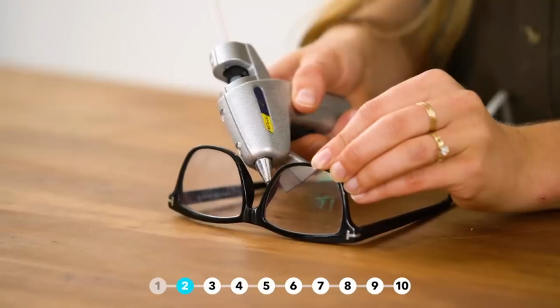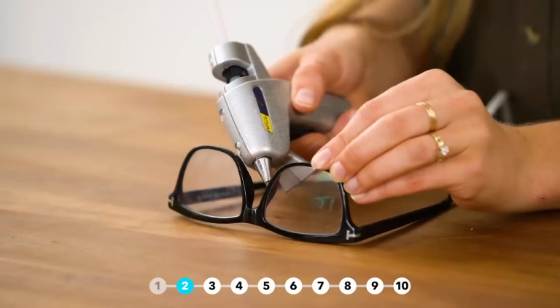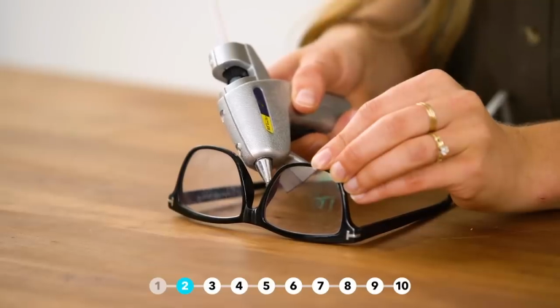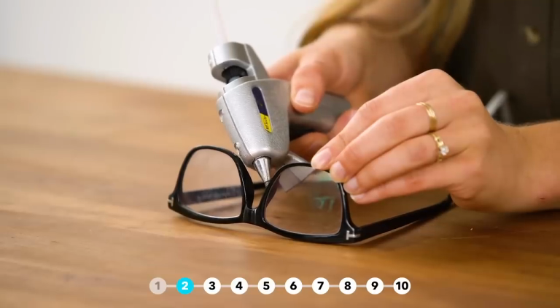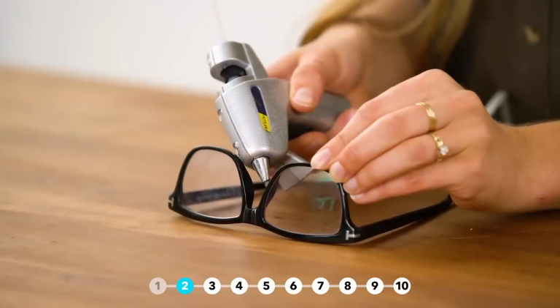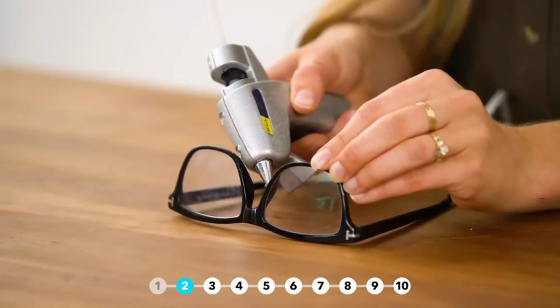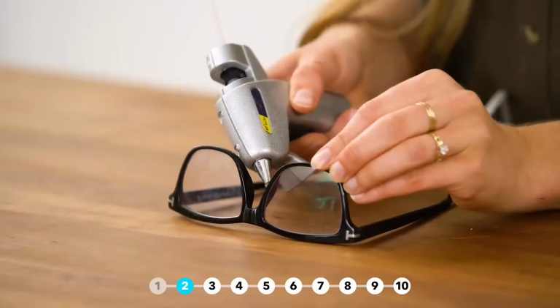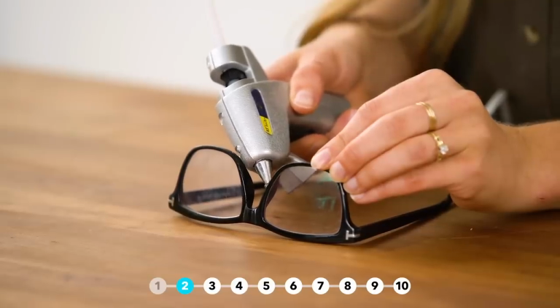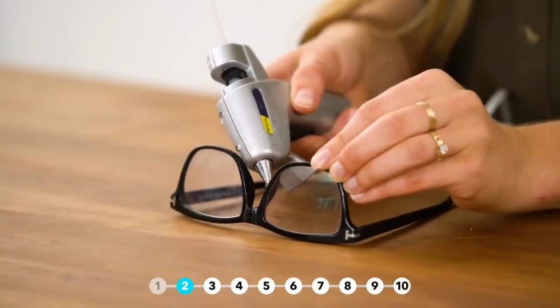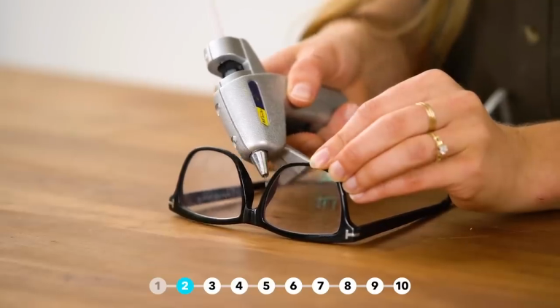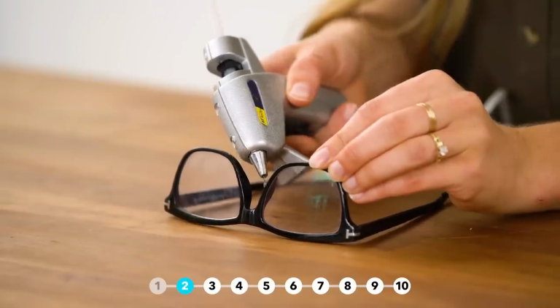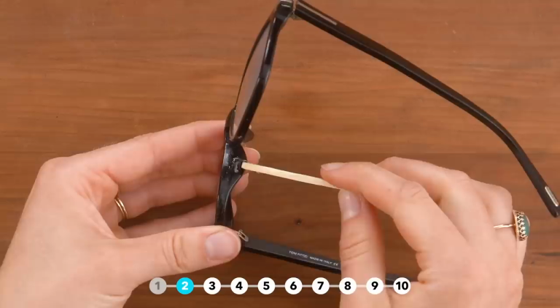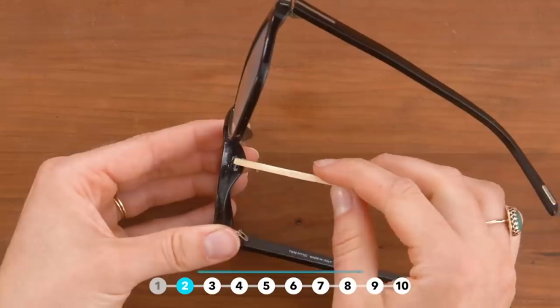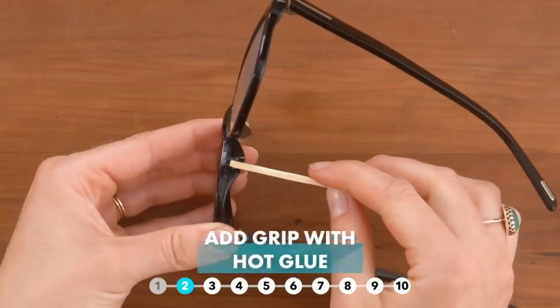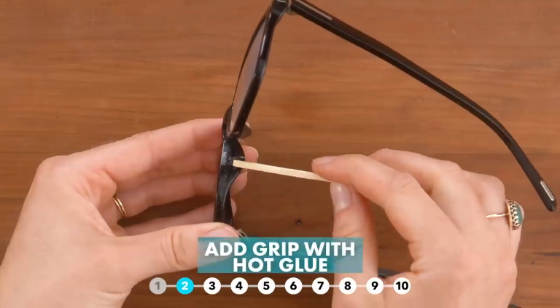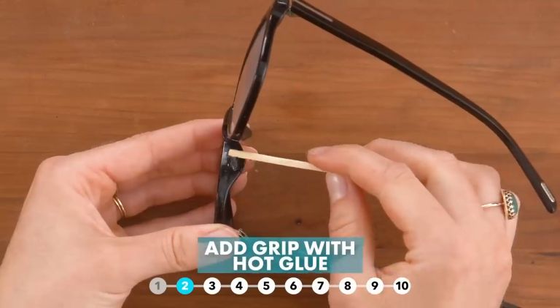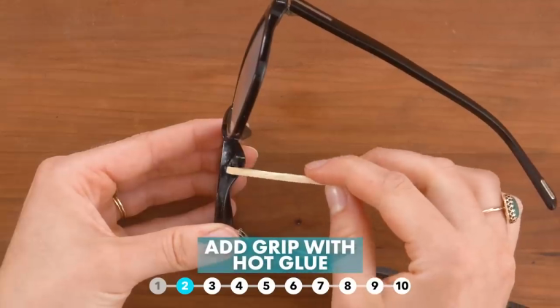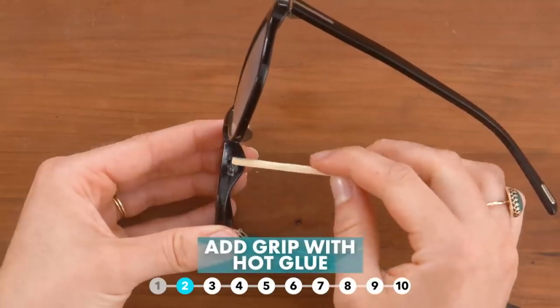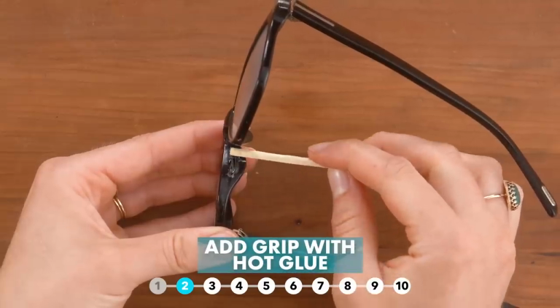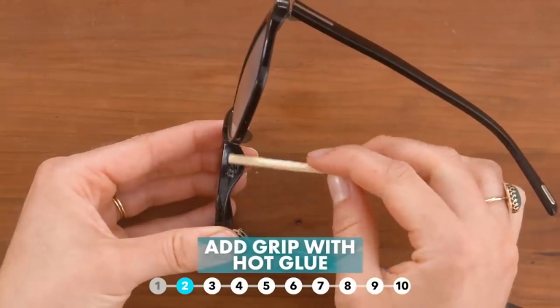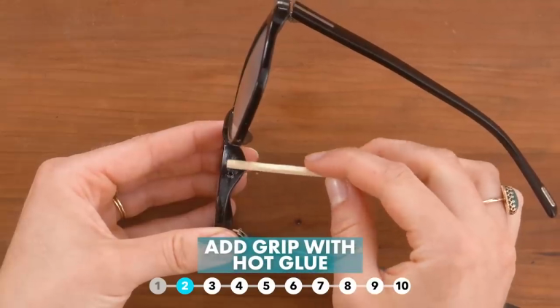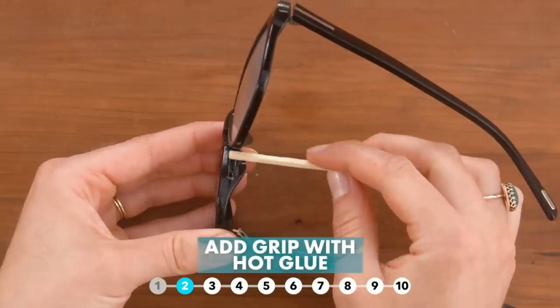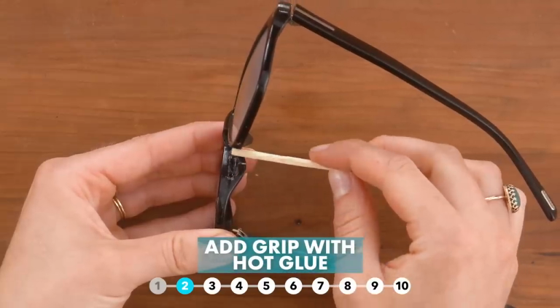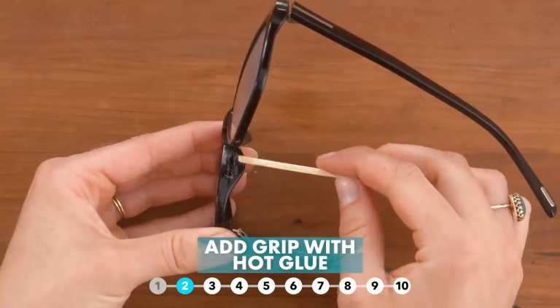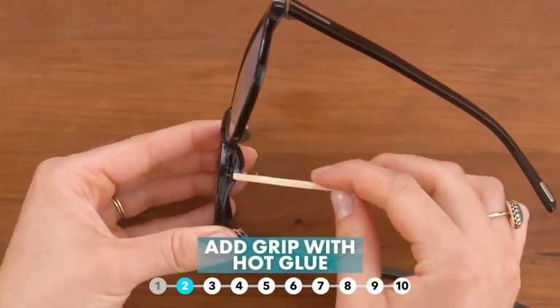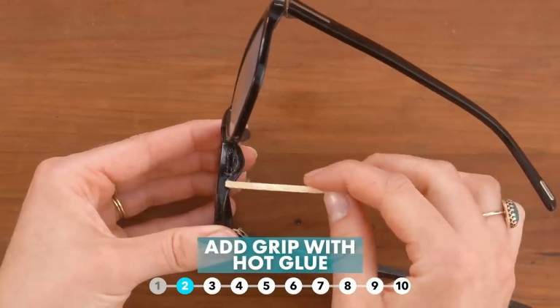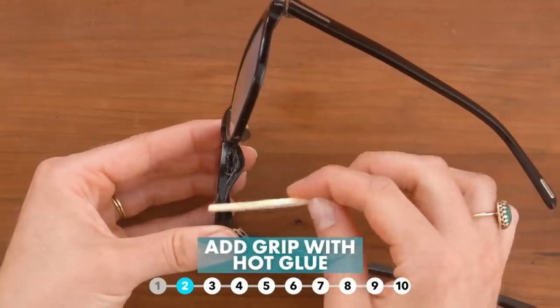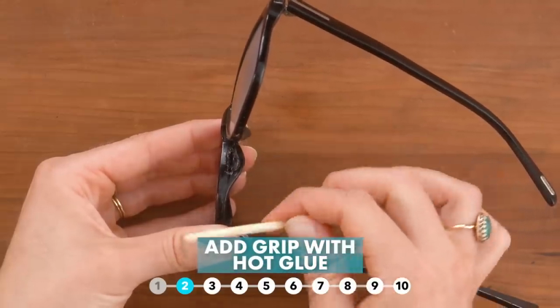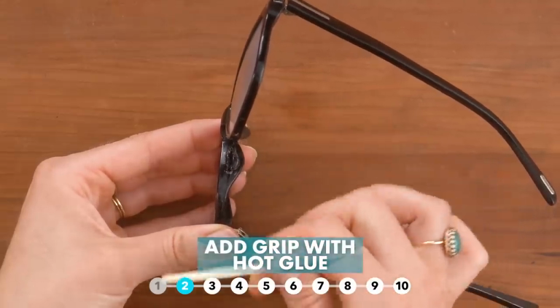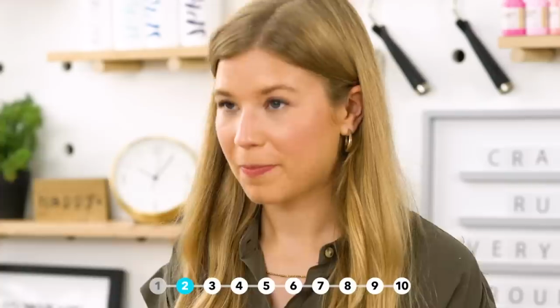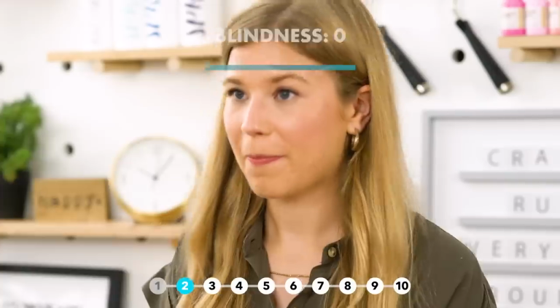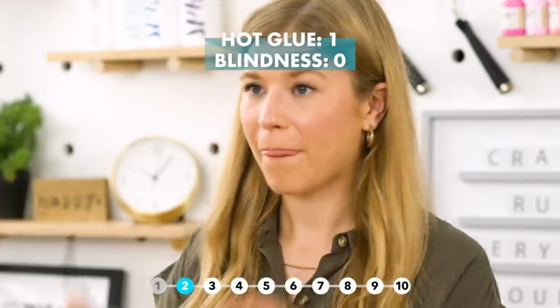Second problem: the glasses slide down my nose. I'm going to create a nose piece with hot glue.